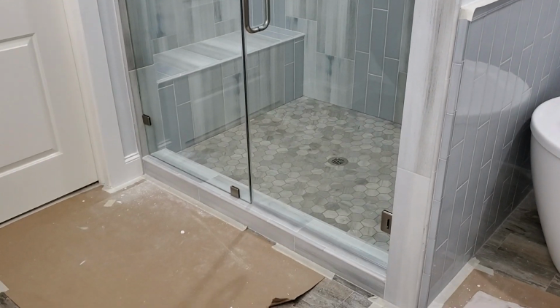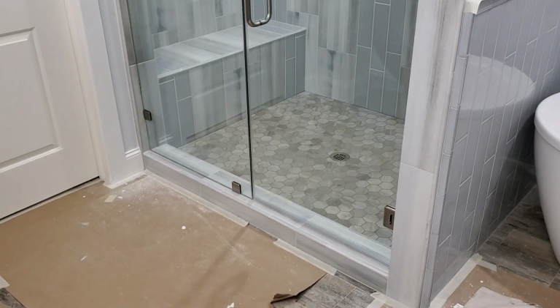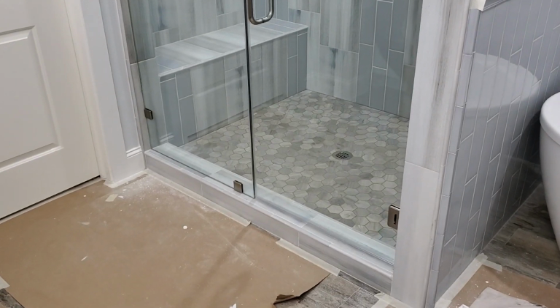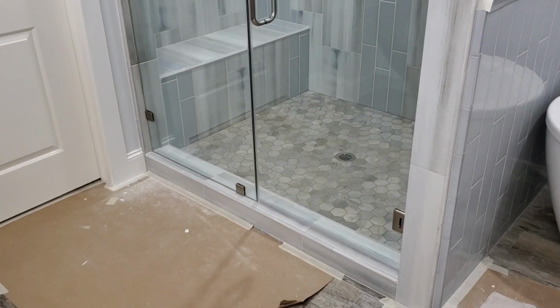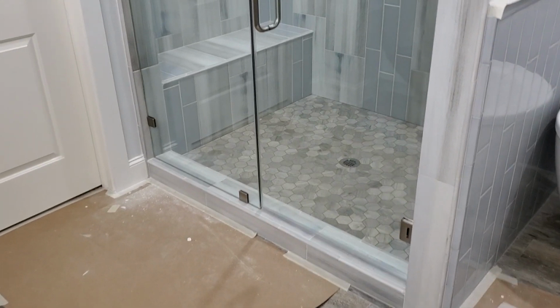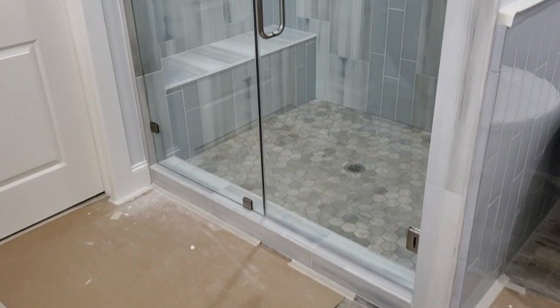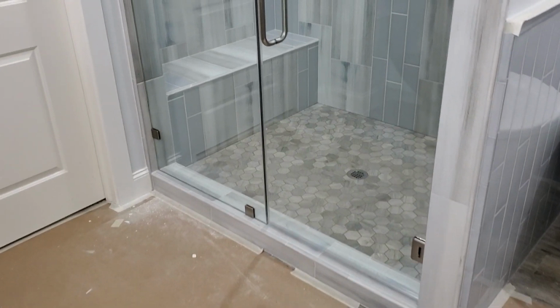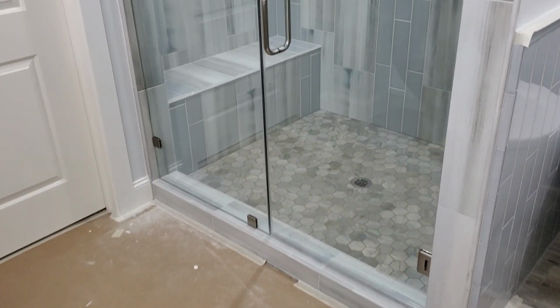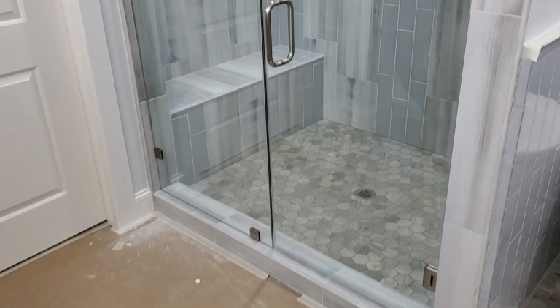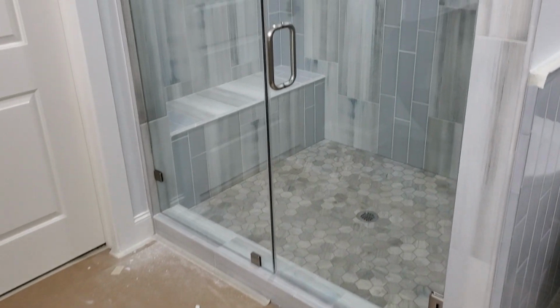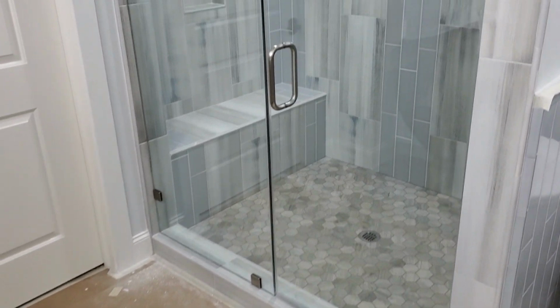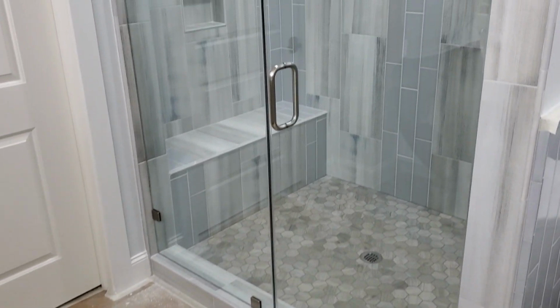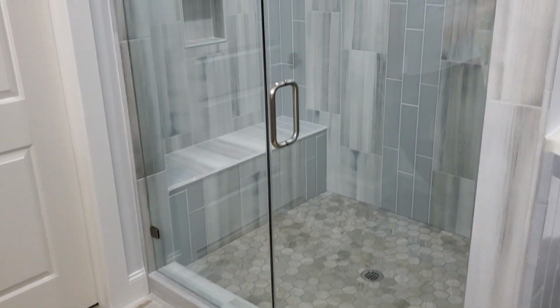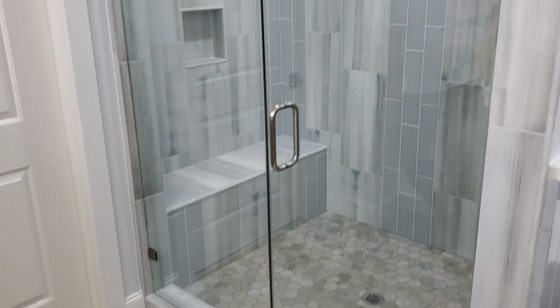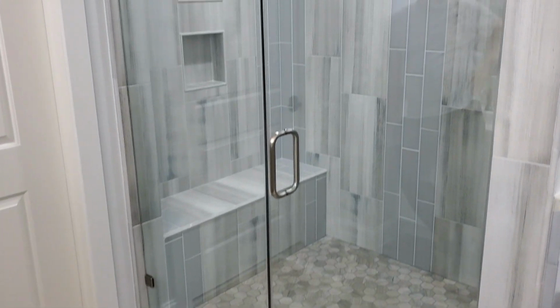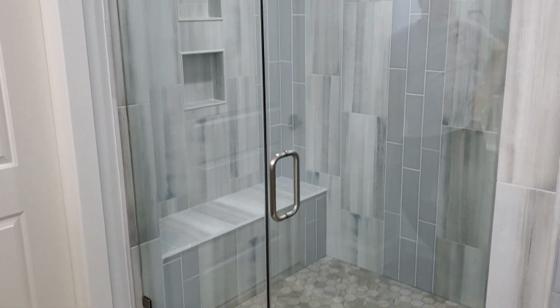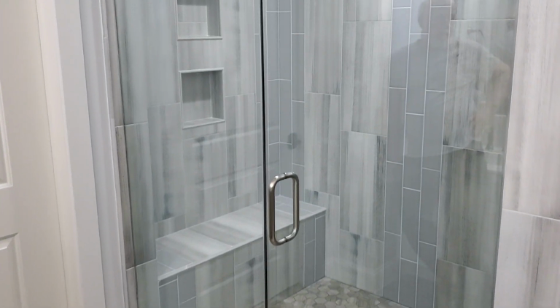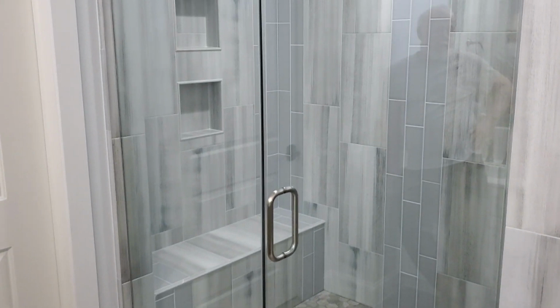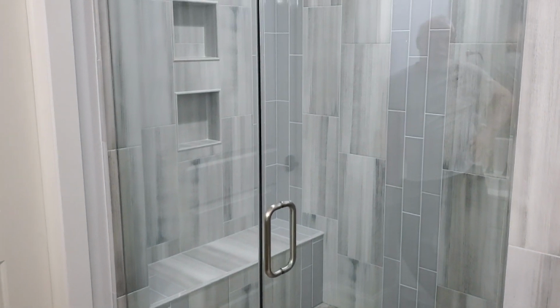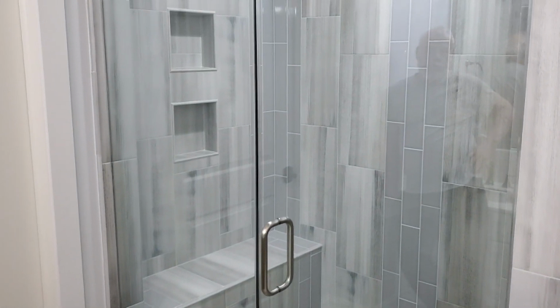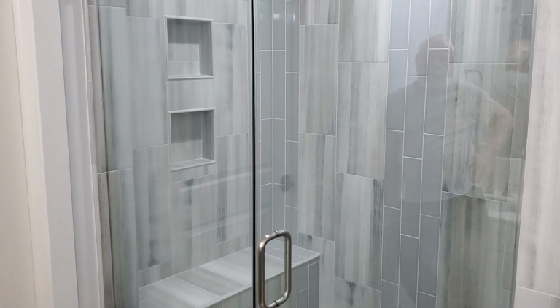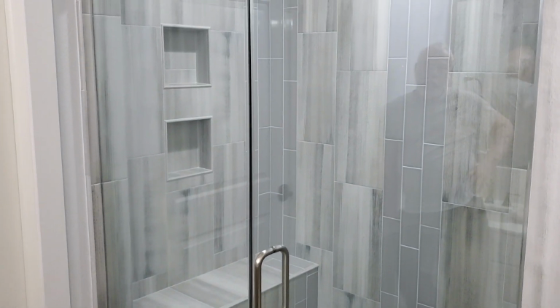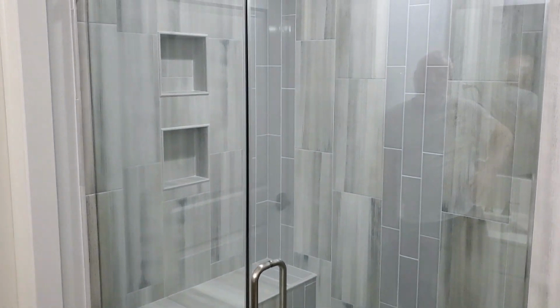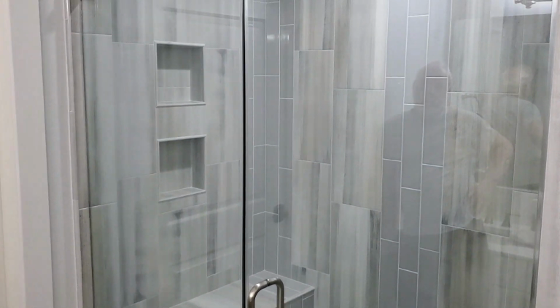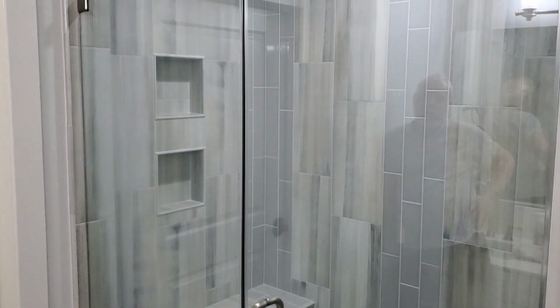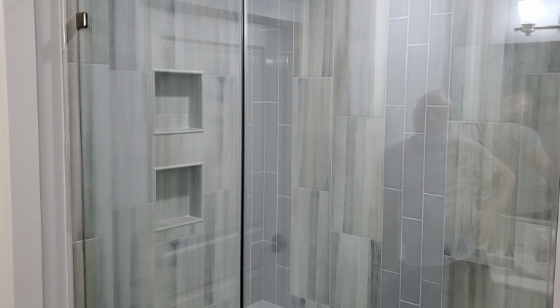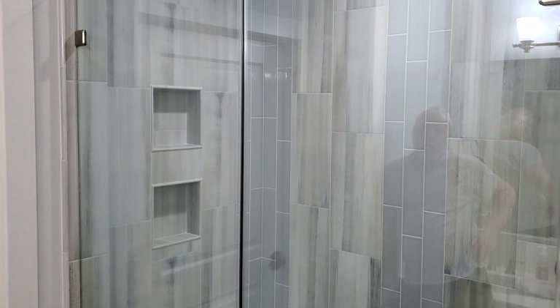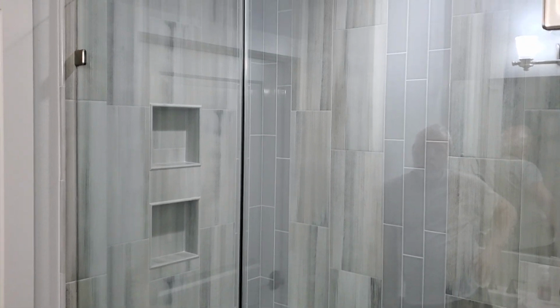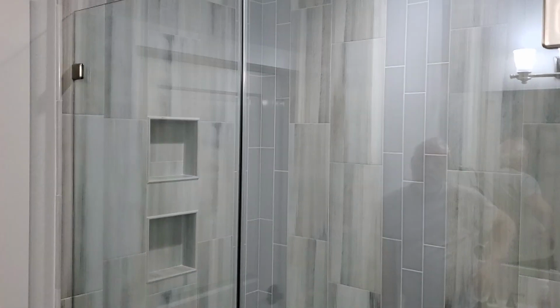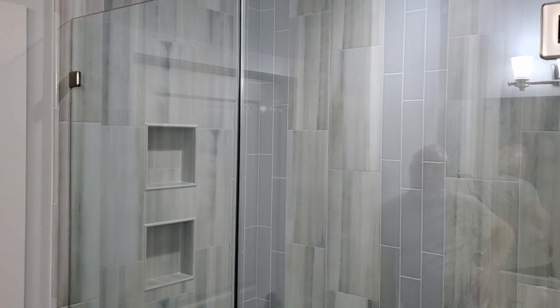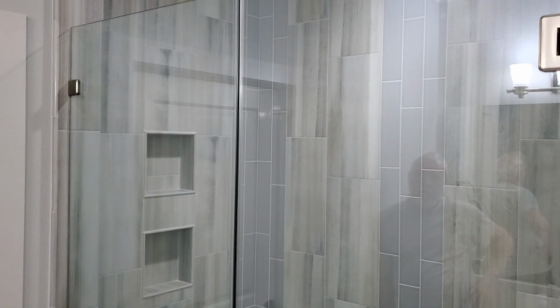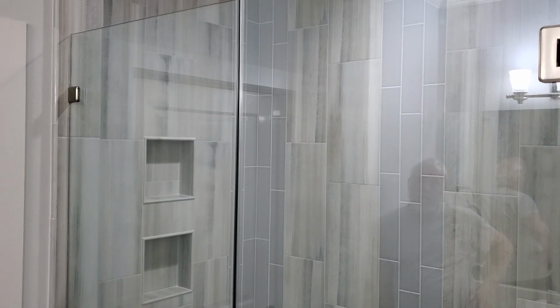Hey guys, this is Brian again at Simplicity Bath and I want to show you another one of our tile showers.